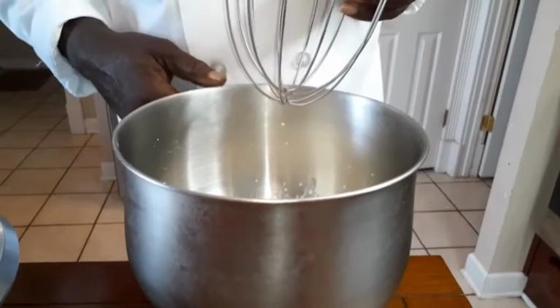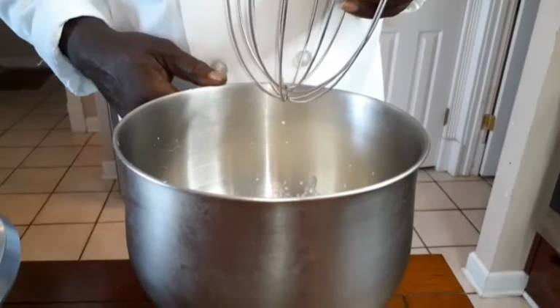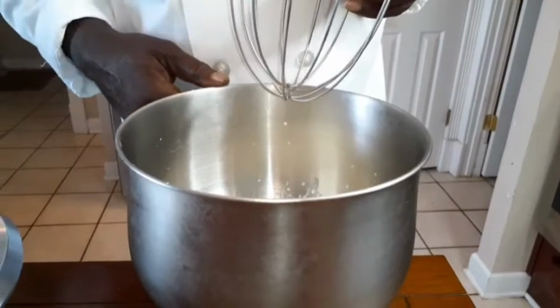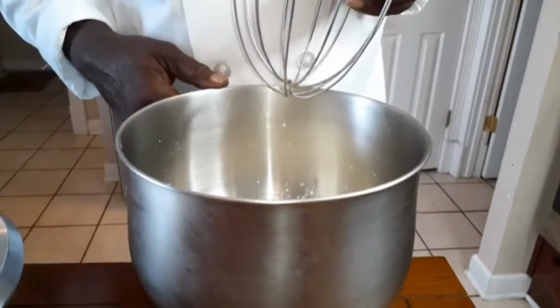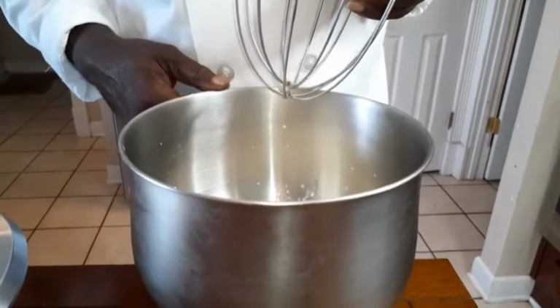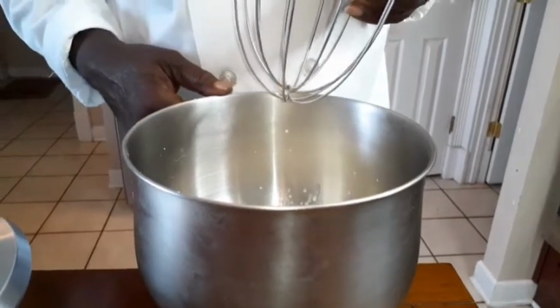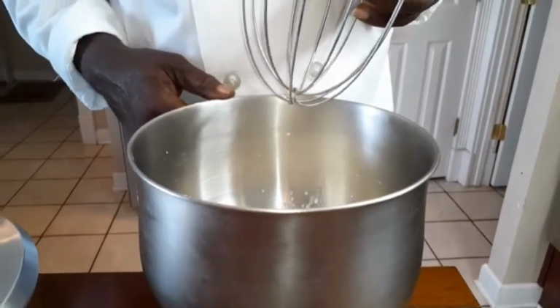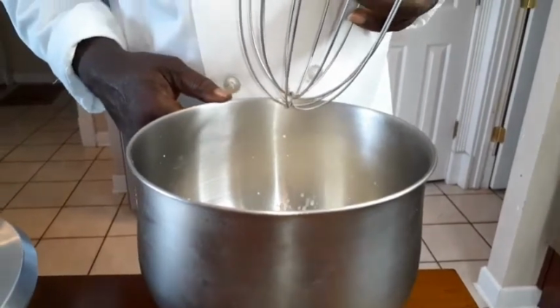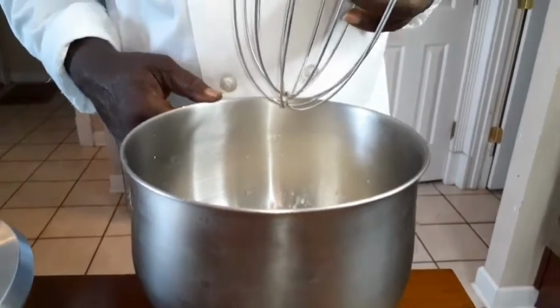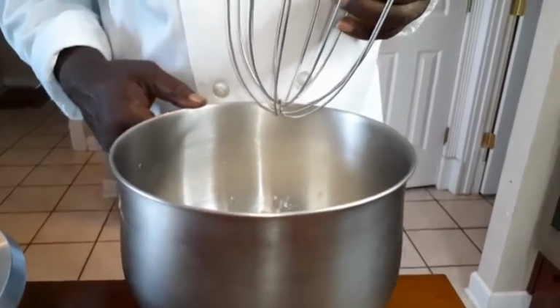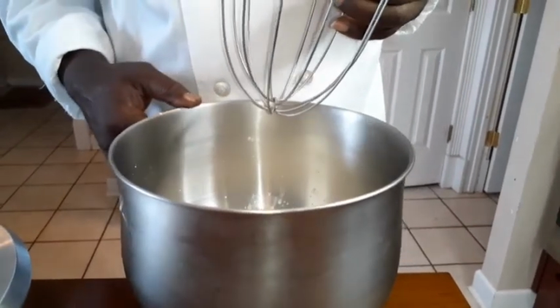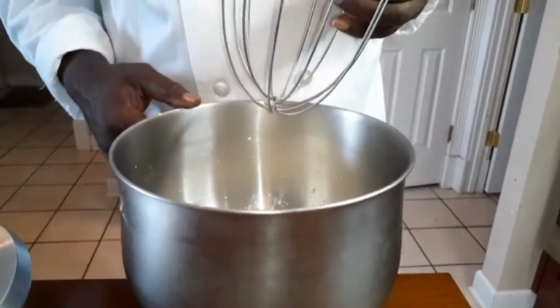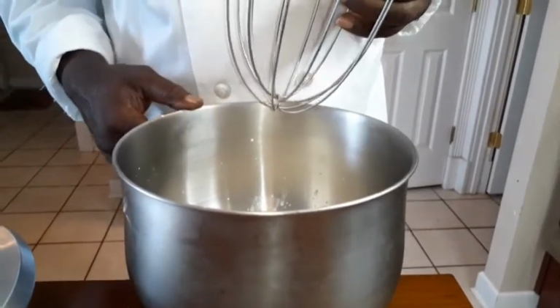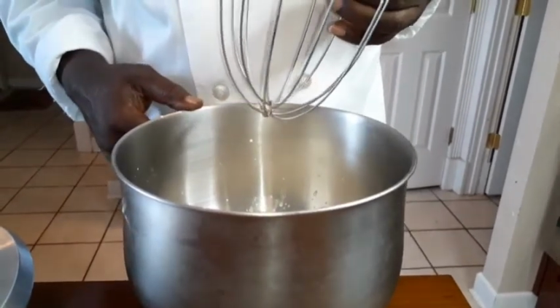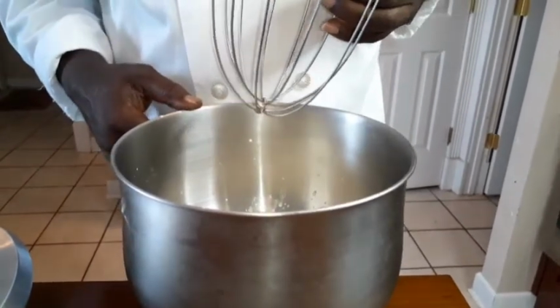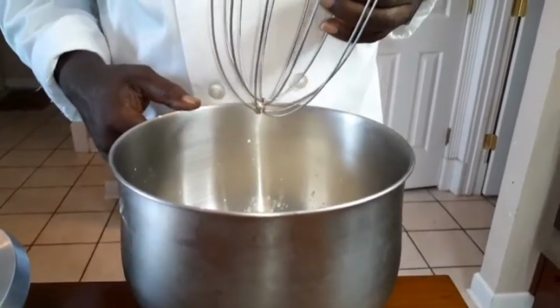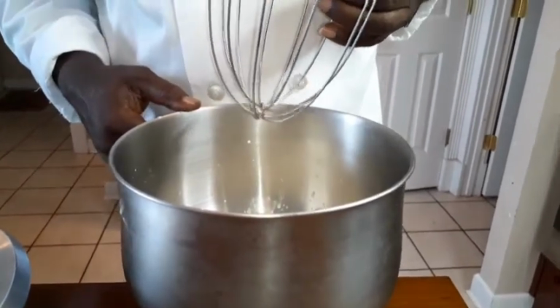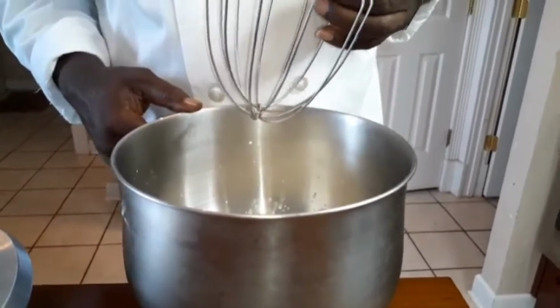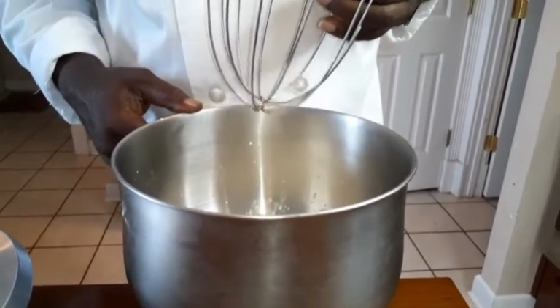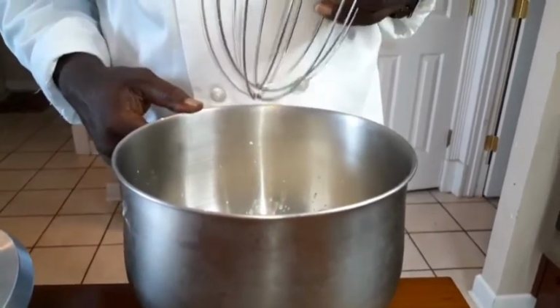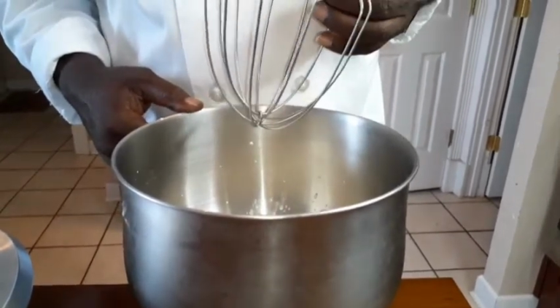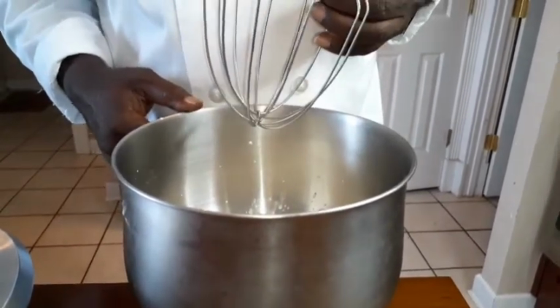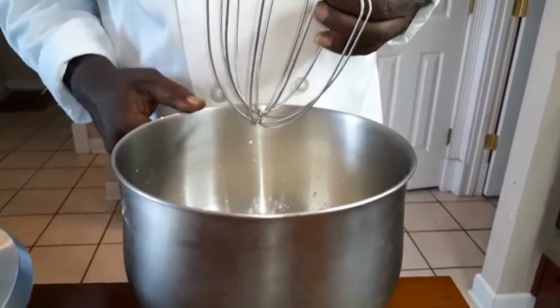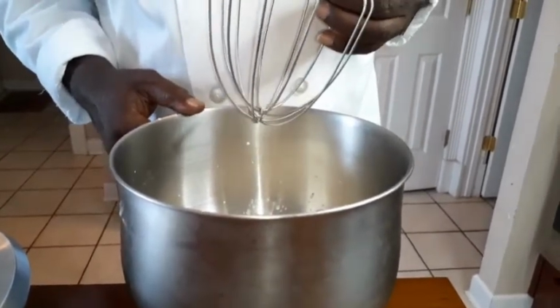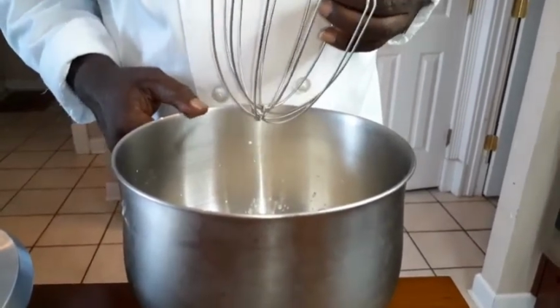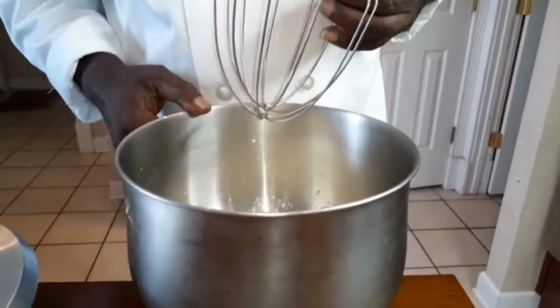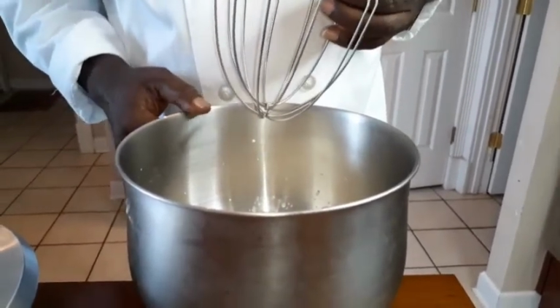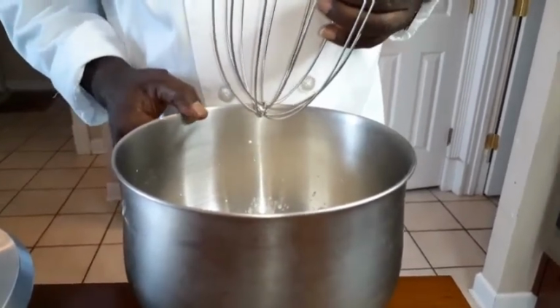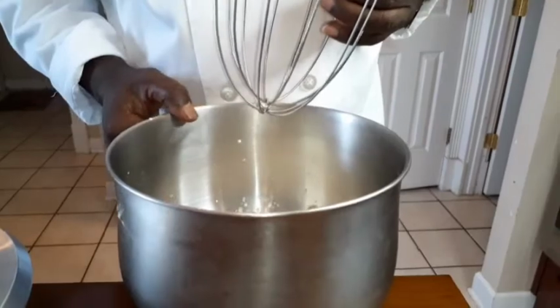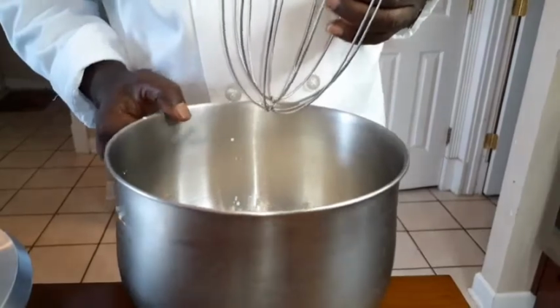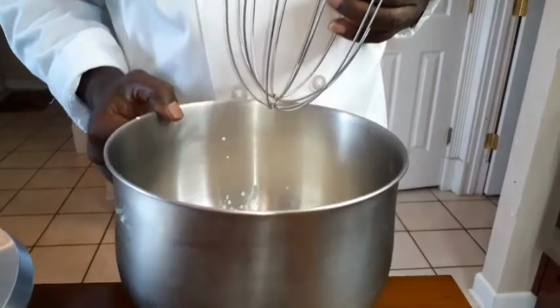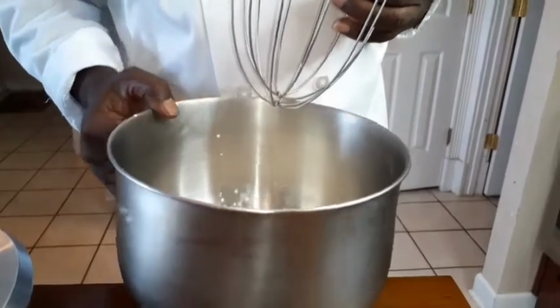And then we're going to show you how to assemble this black forest cake. We'll be right back.